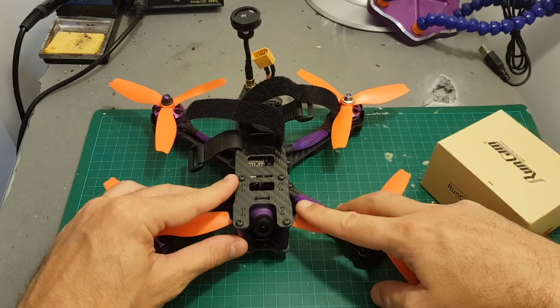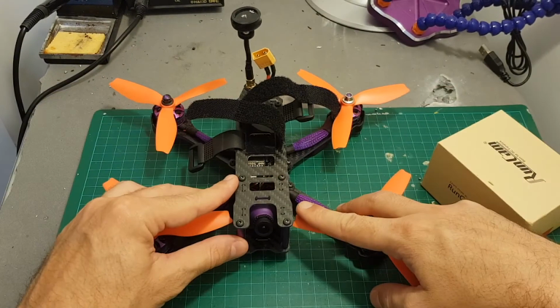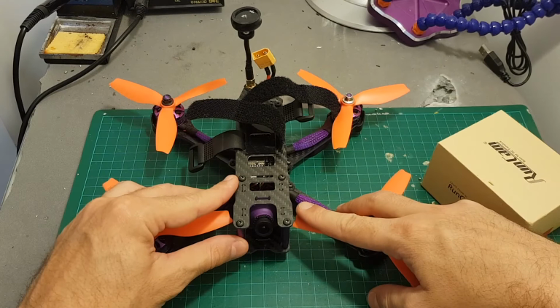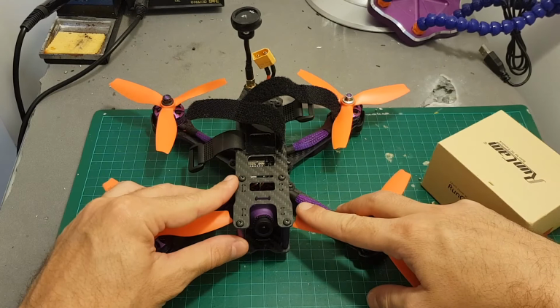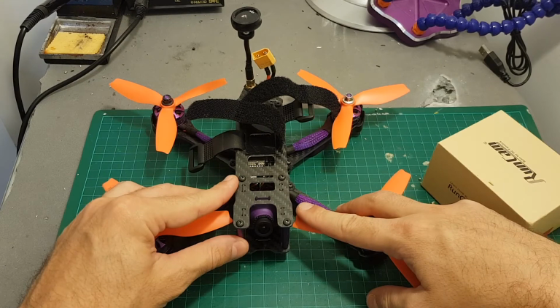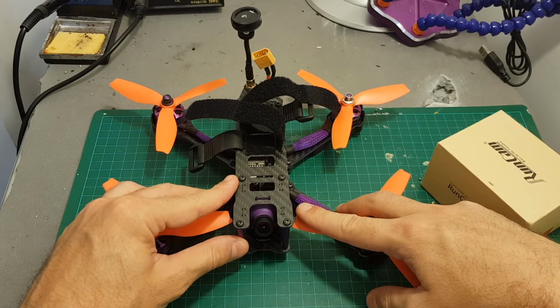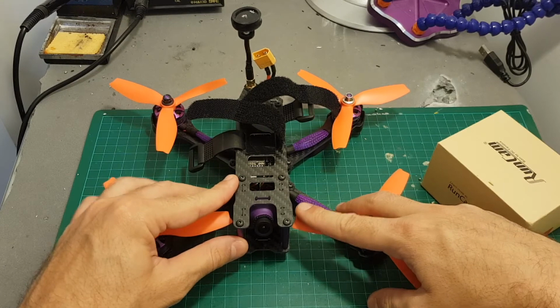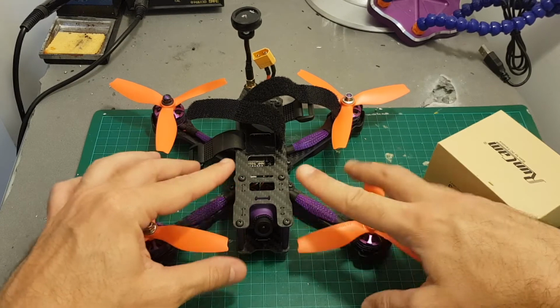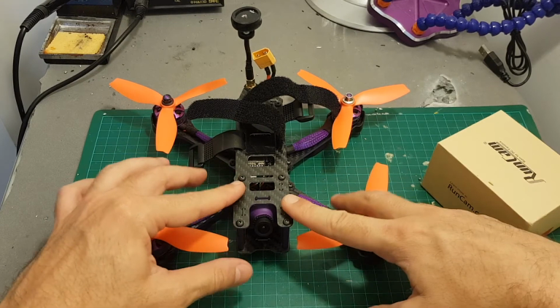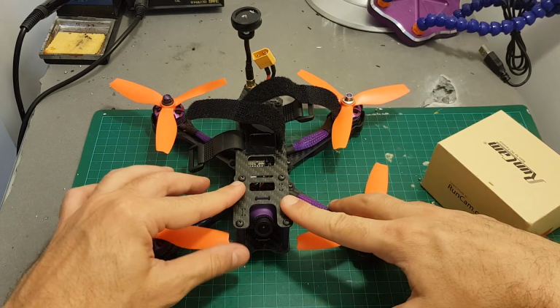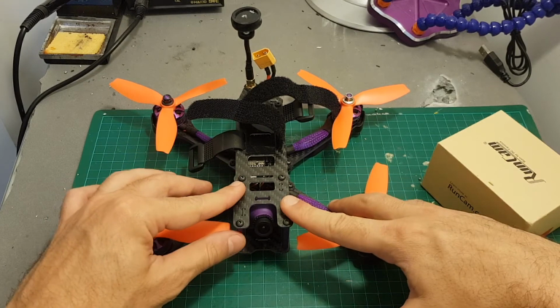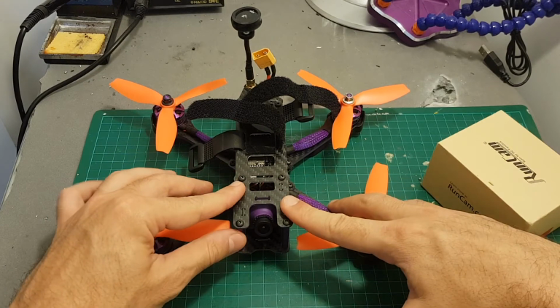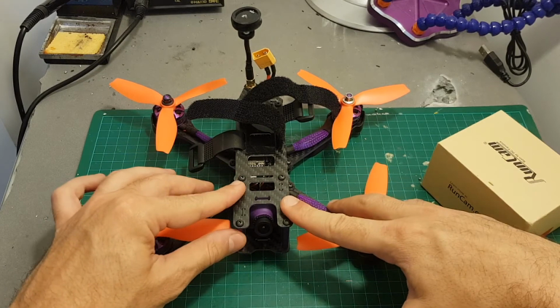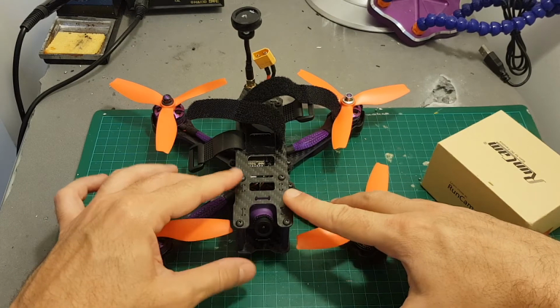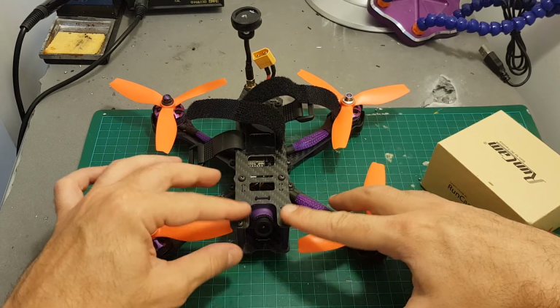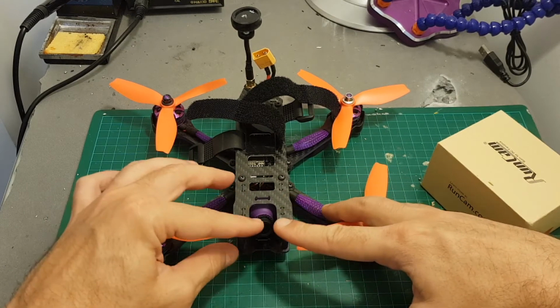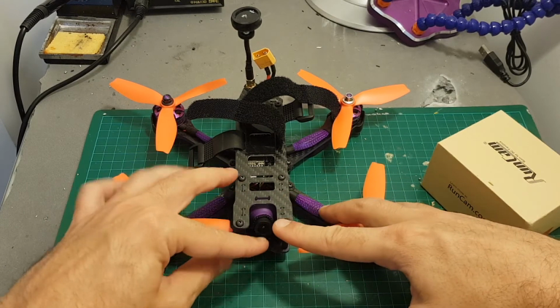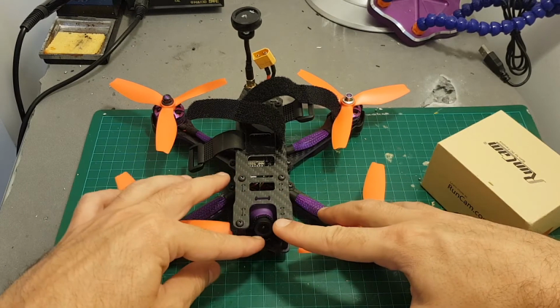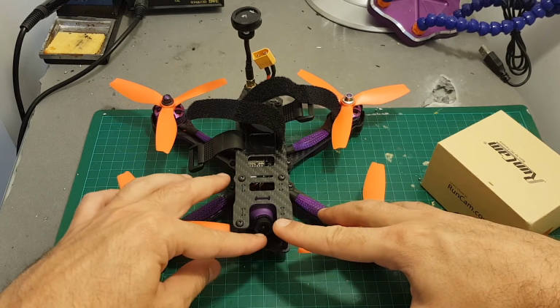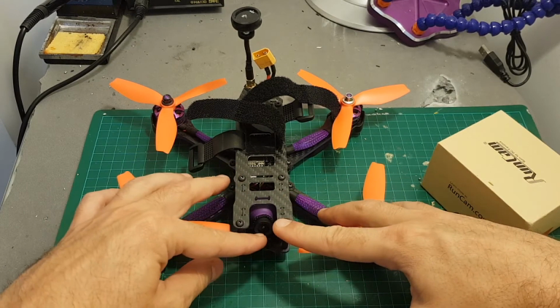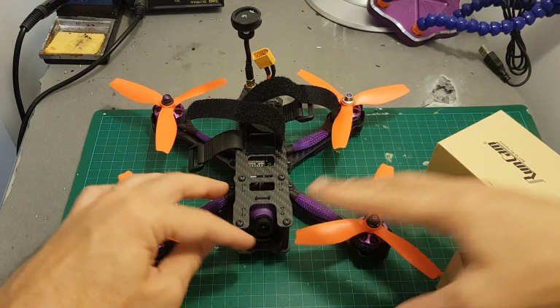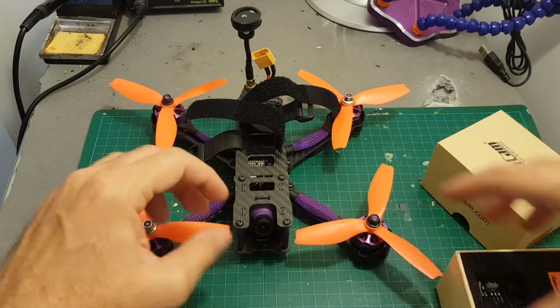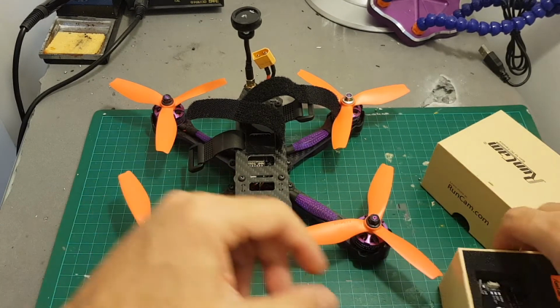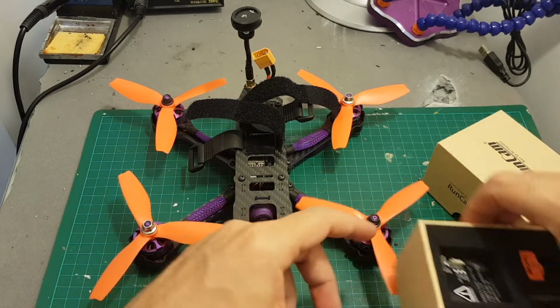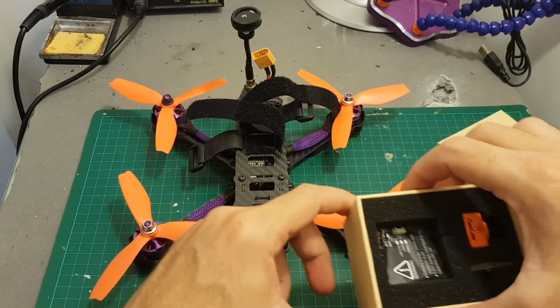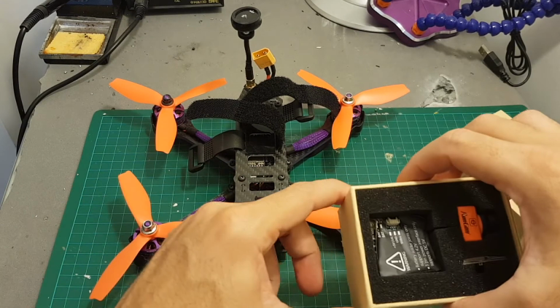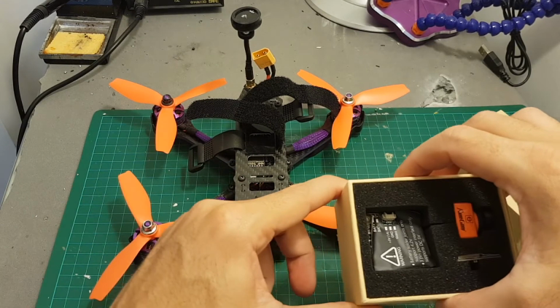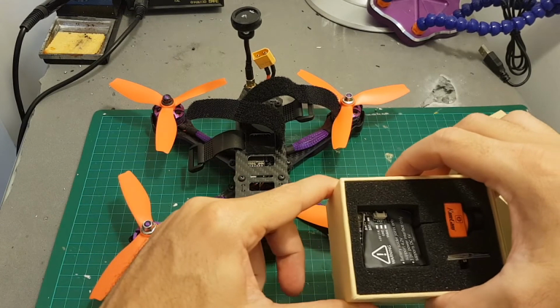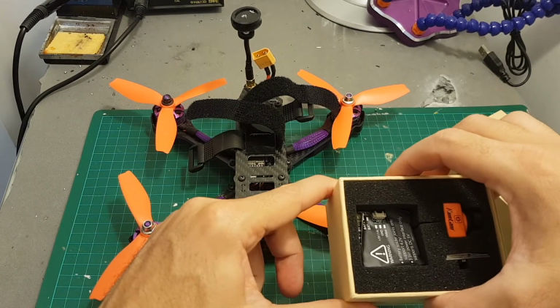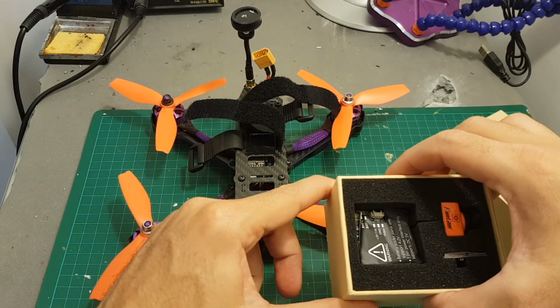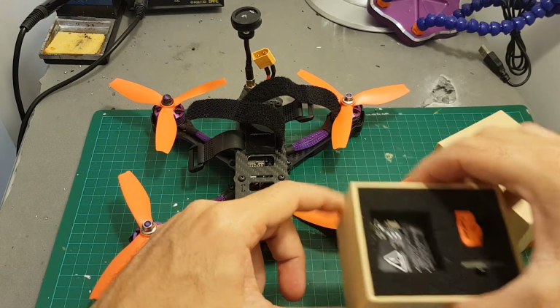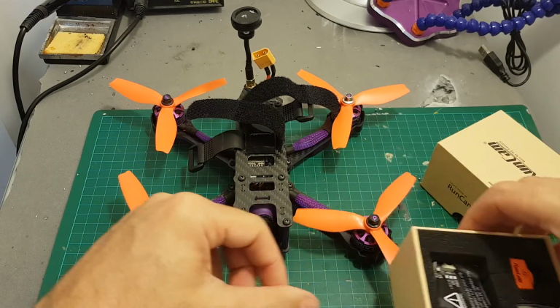Let's start by disassembling the top part, desoldering the front camera, and adding this camera instead.